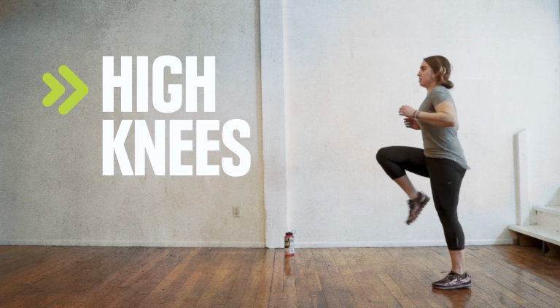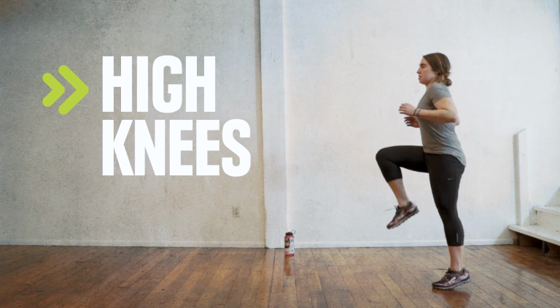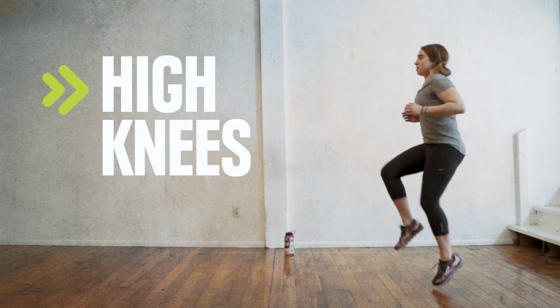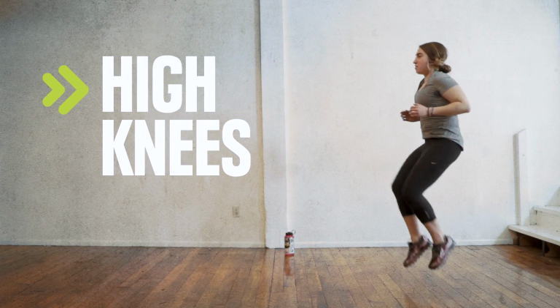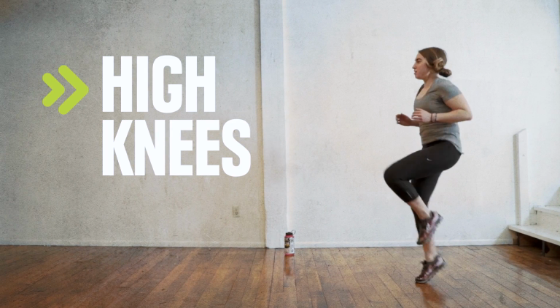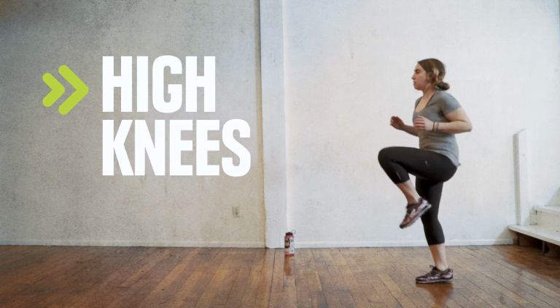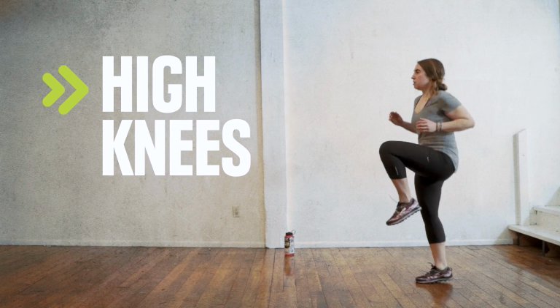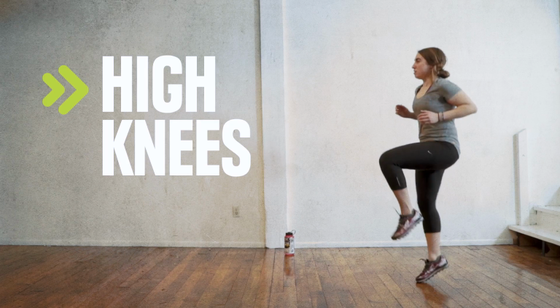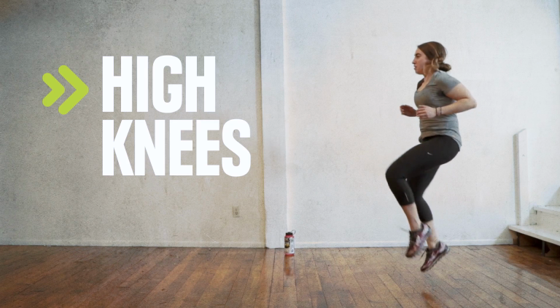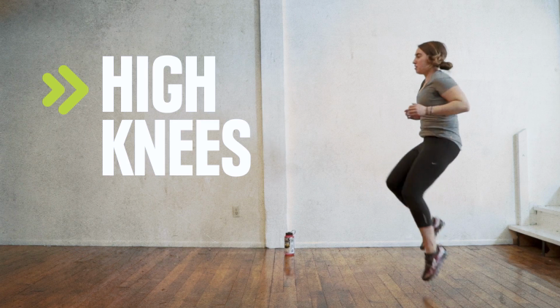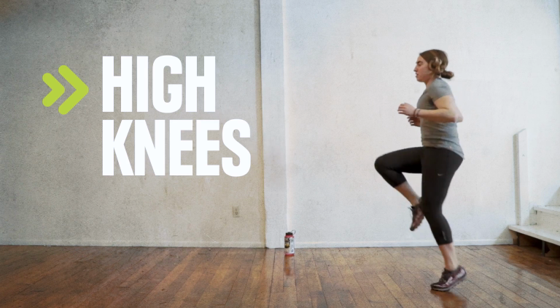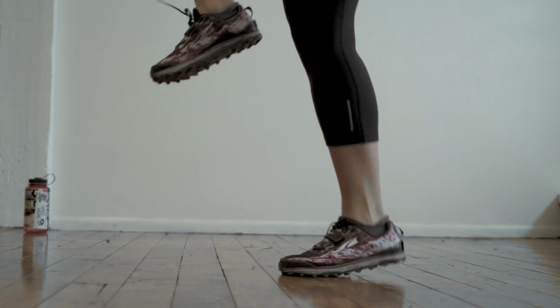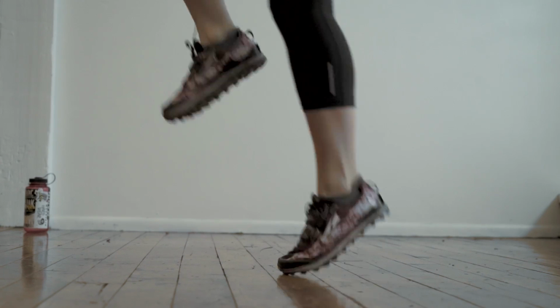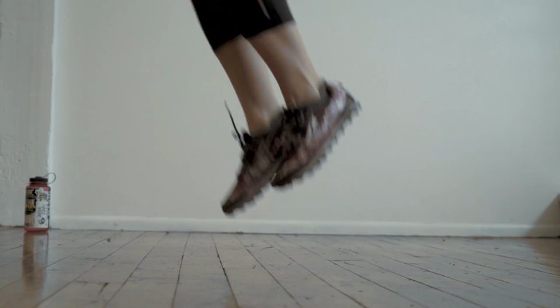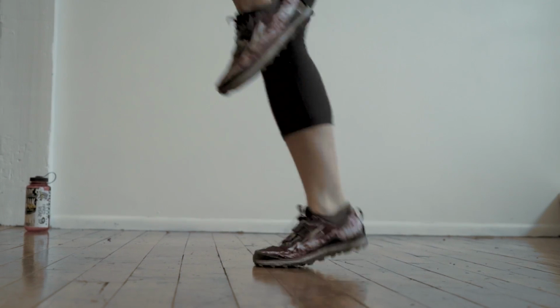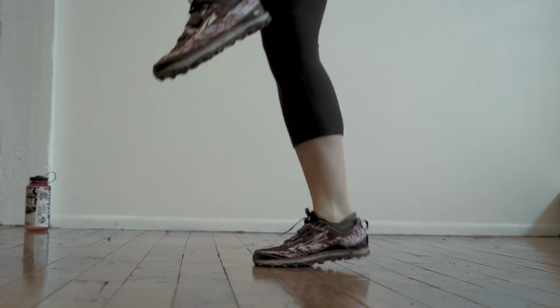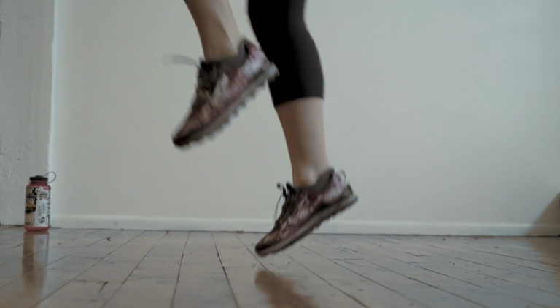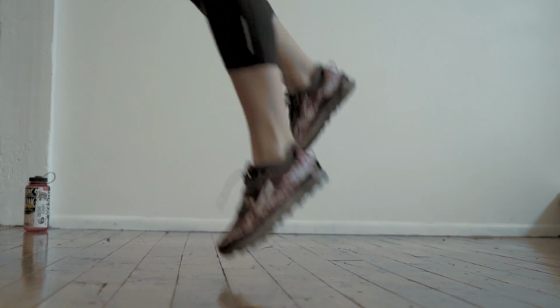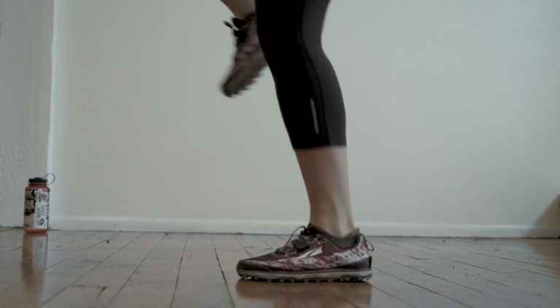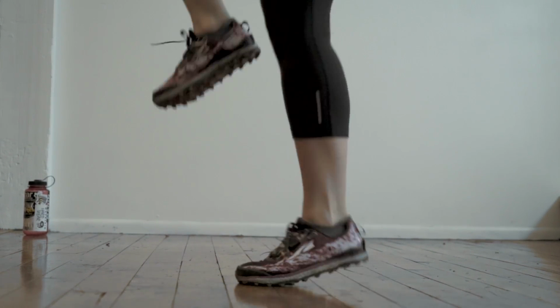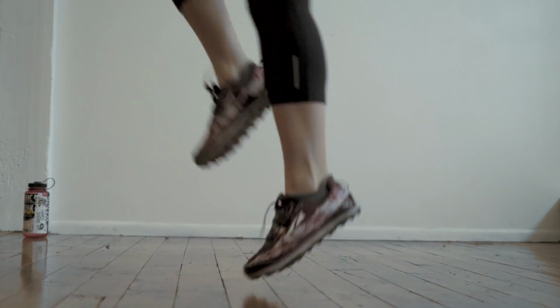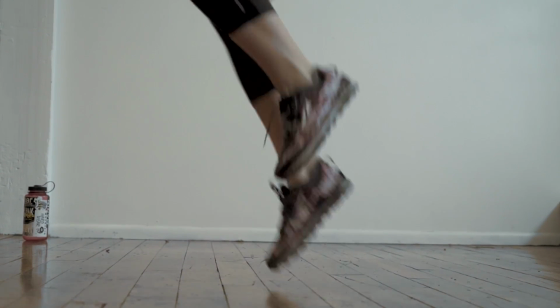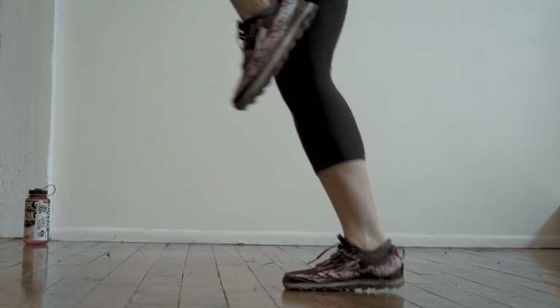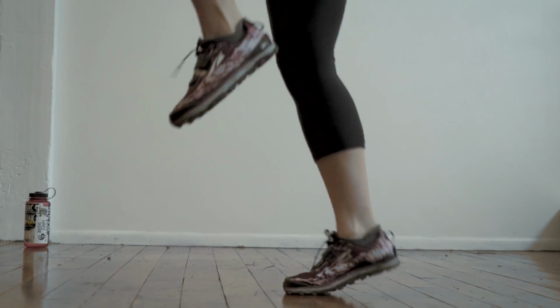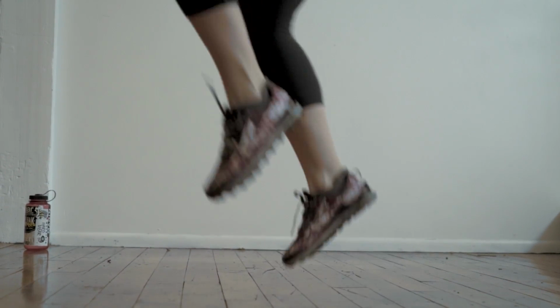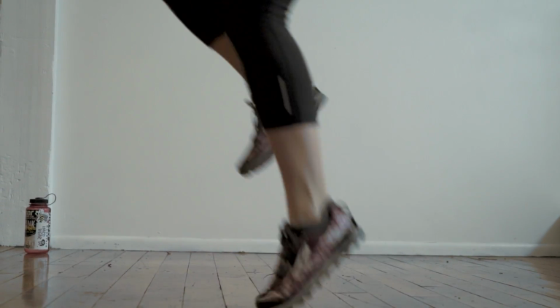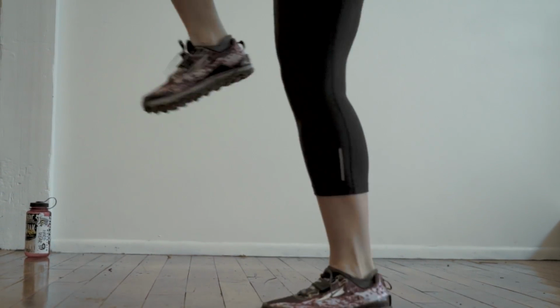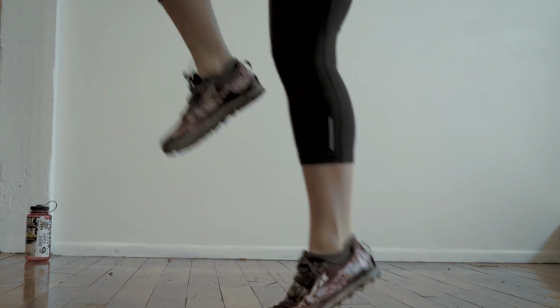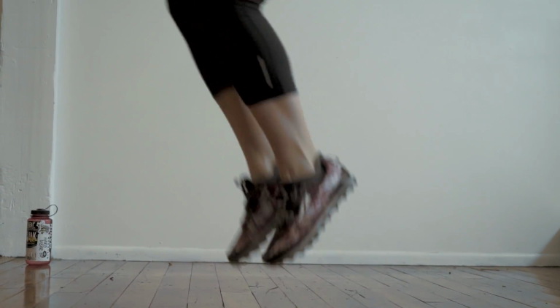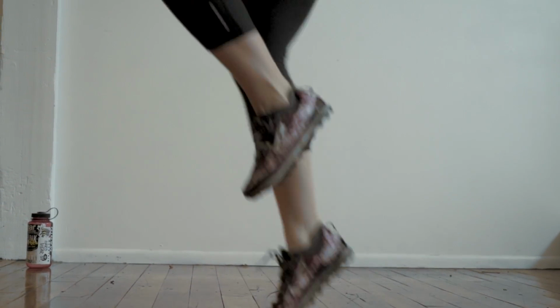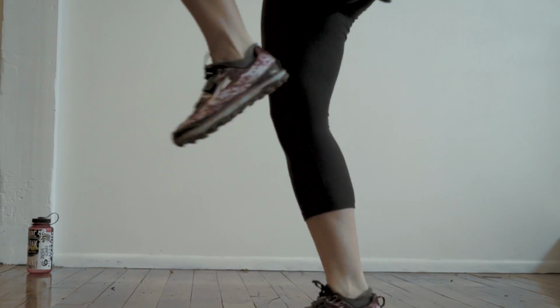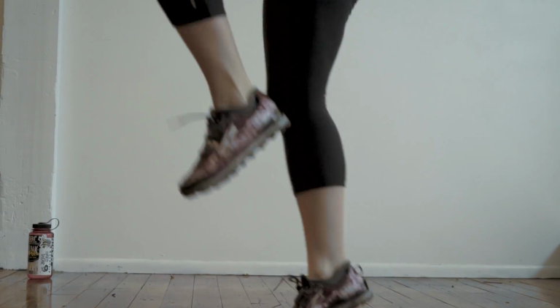High knees. Jog in place while lifting your knees up to your waist.